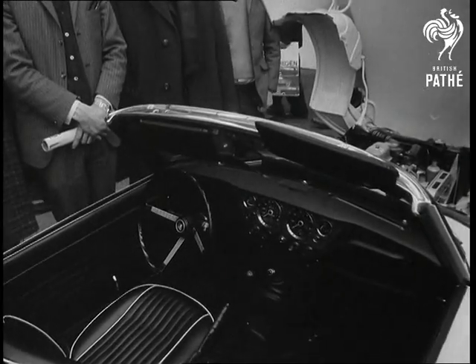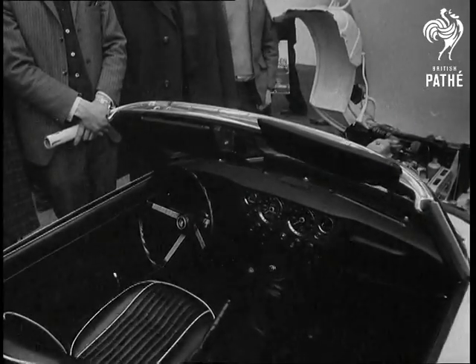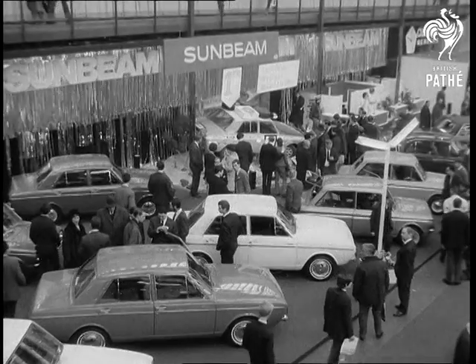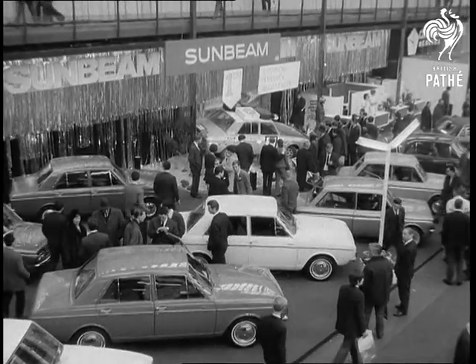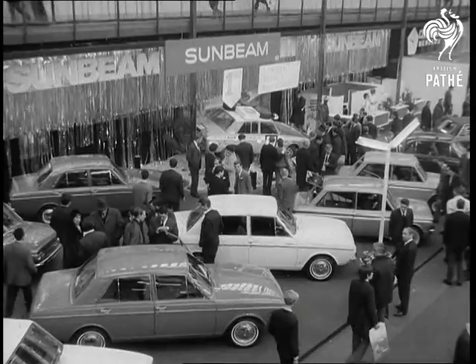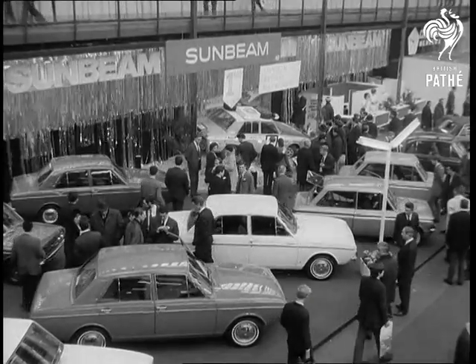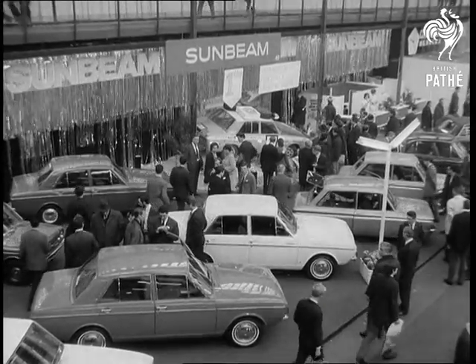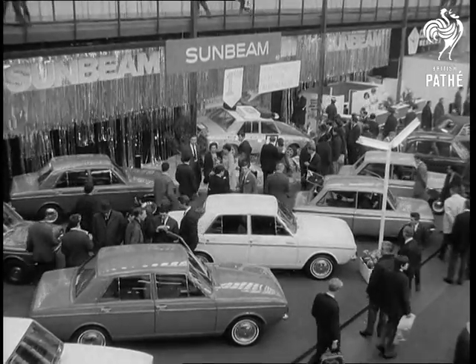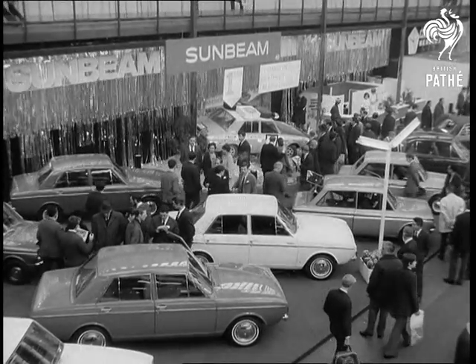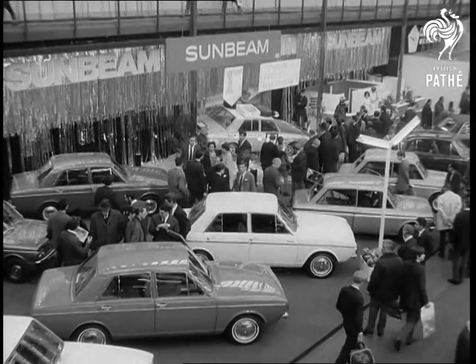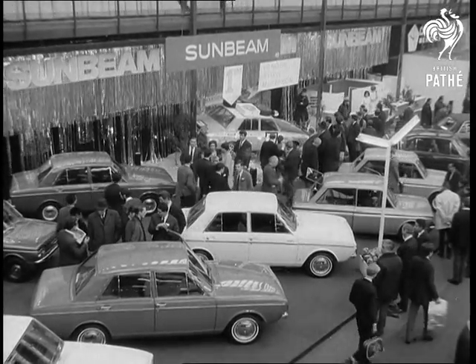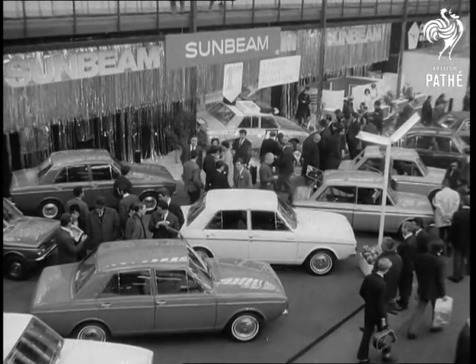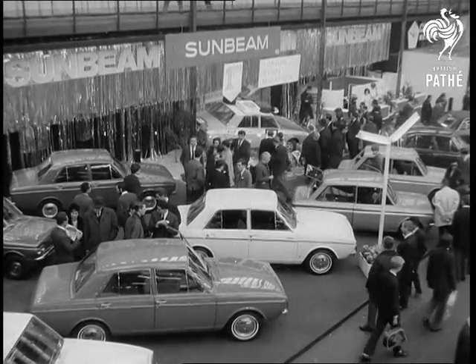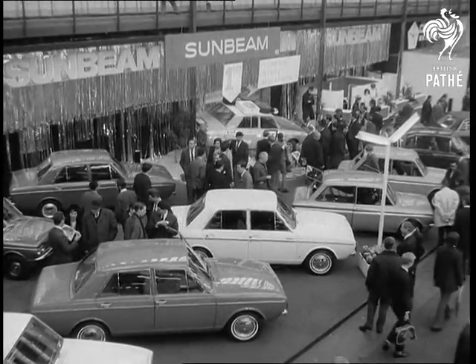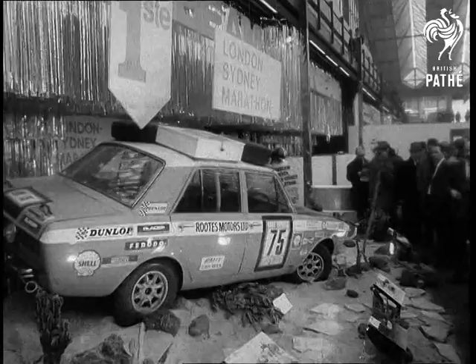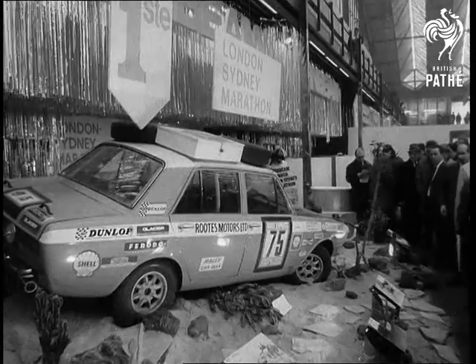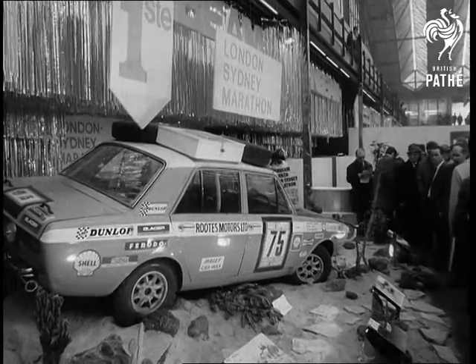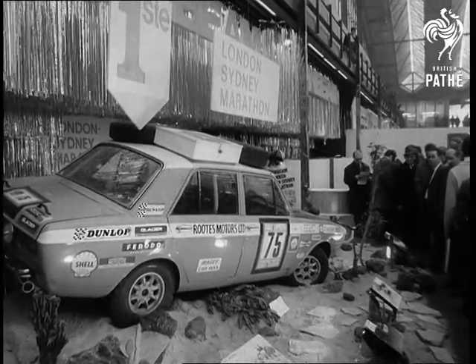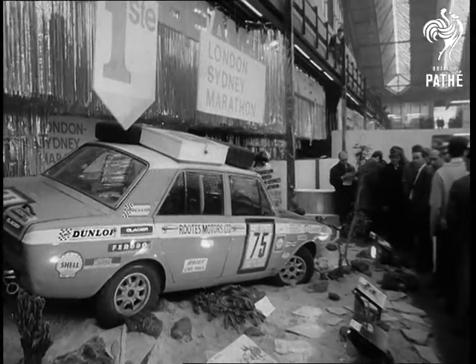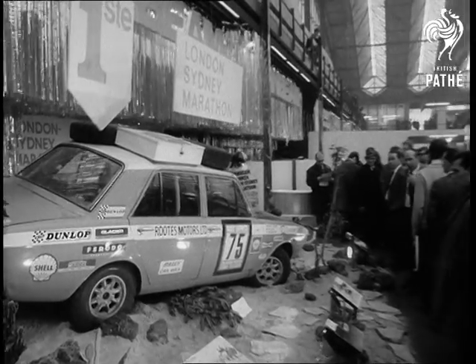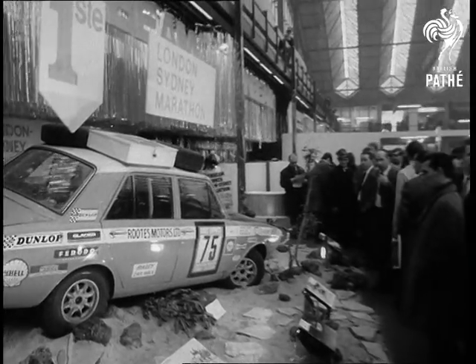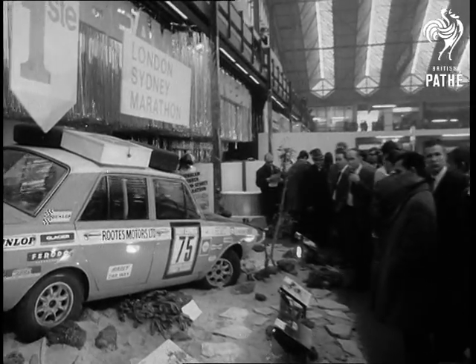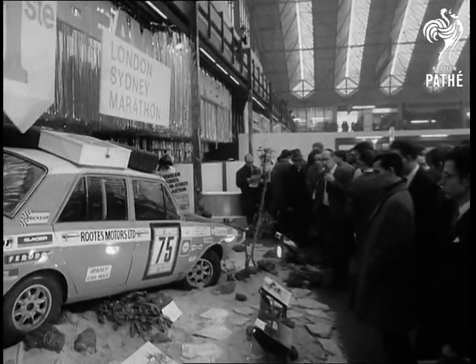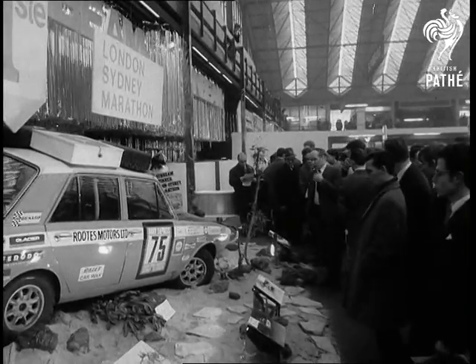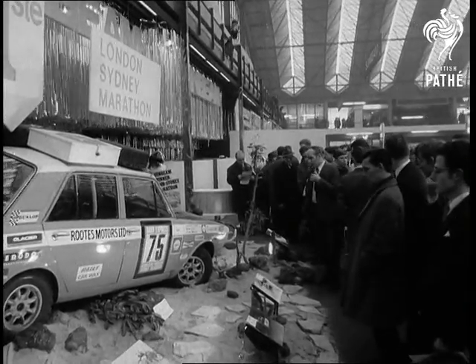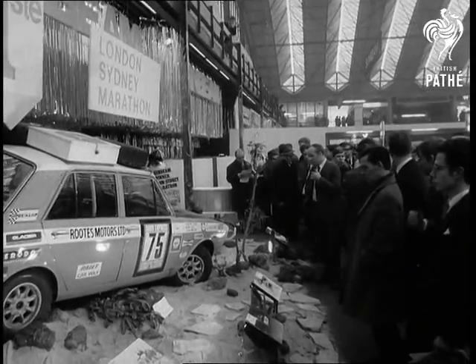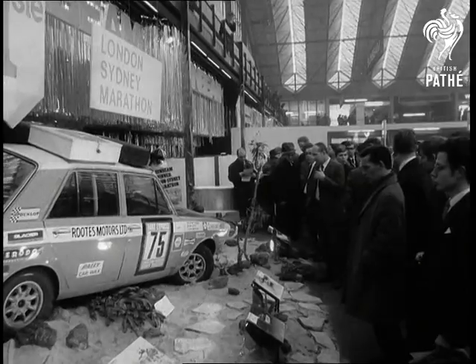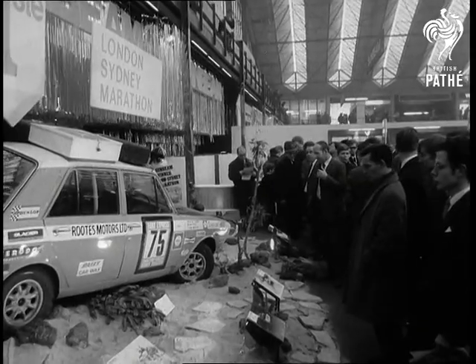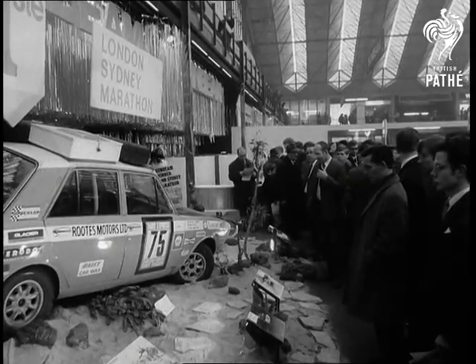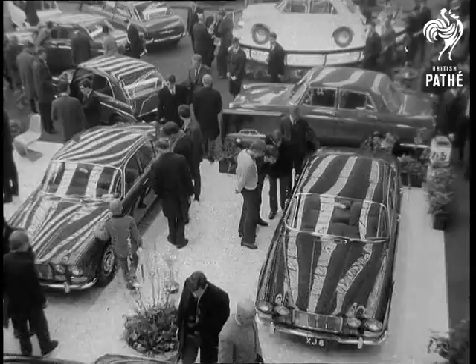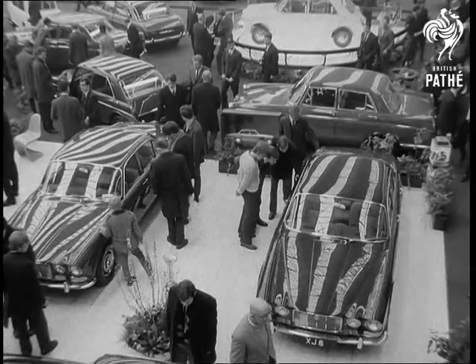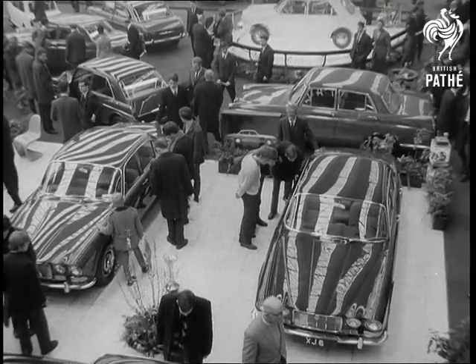The Roots Group were proud to show off their London to Sydney Marathon winner. A lot of people wanted to see it. There was also big interest in the Jaguar range.